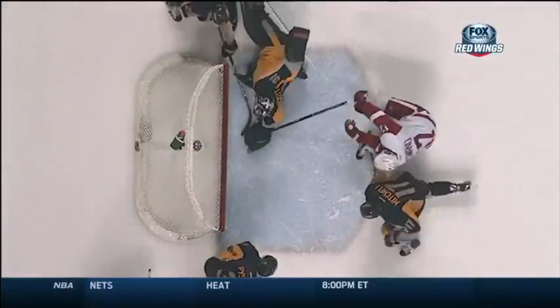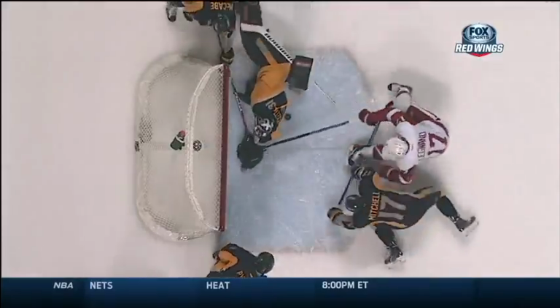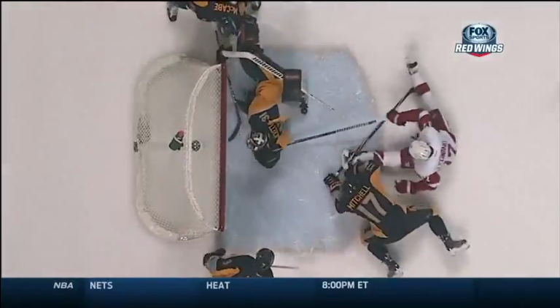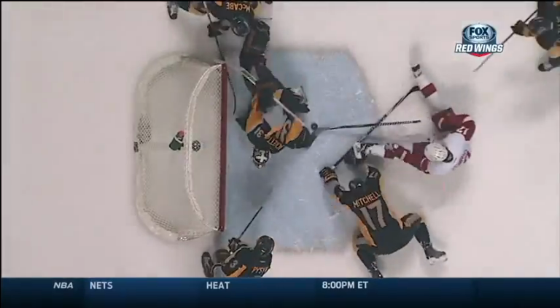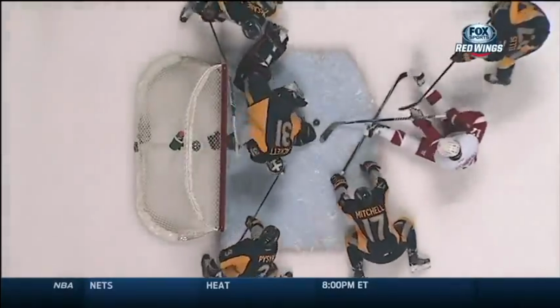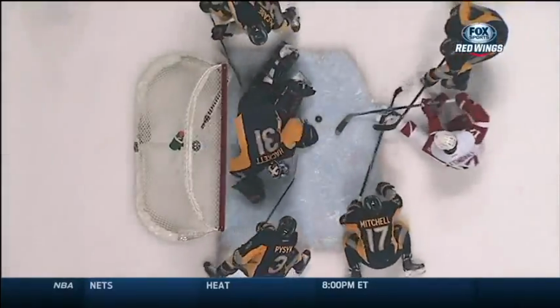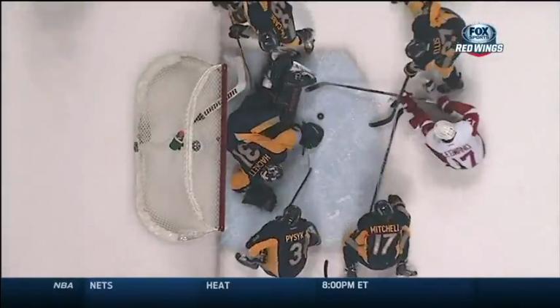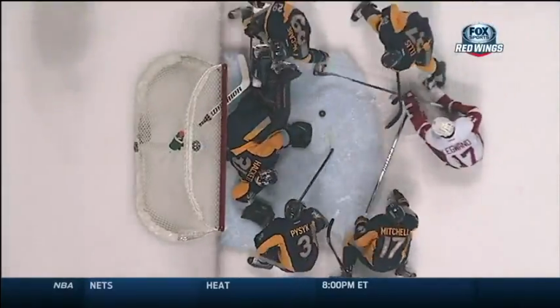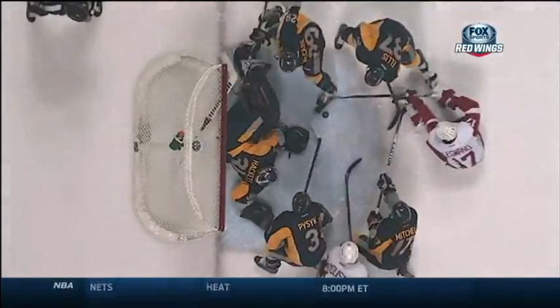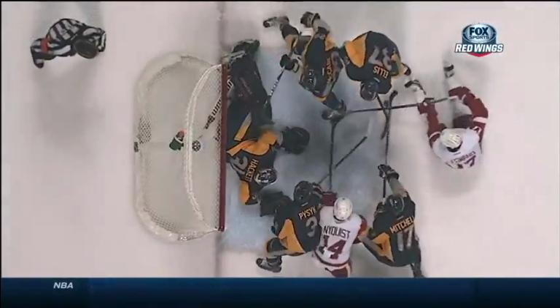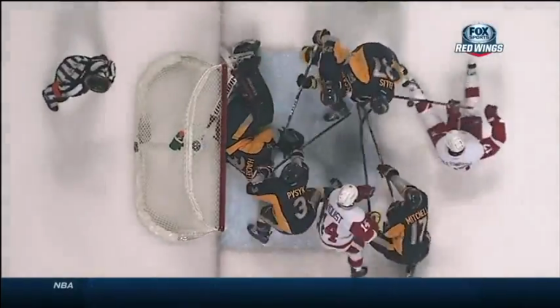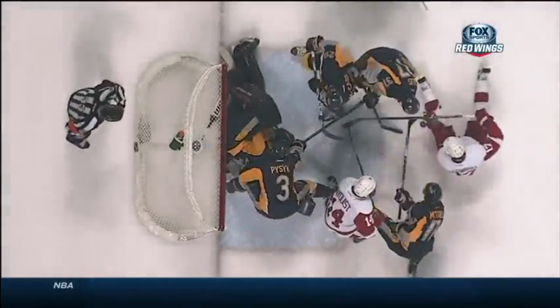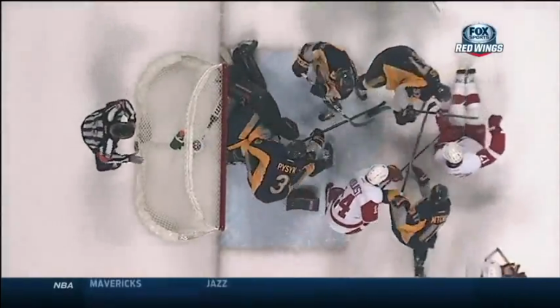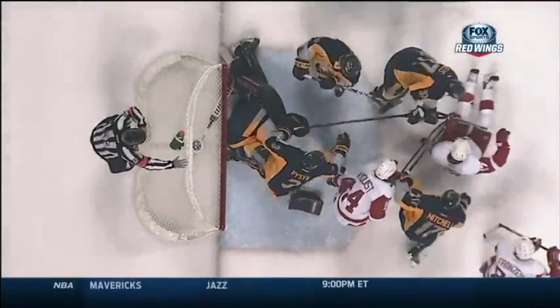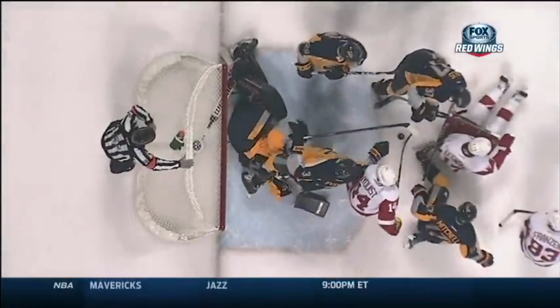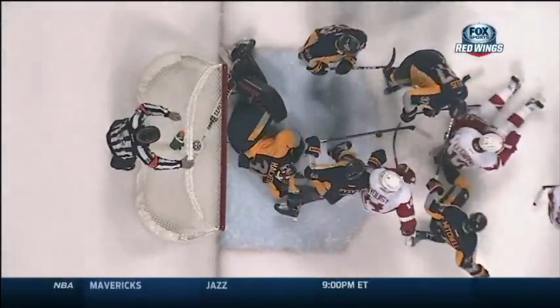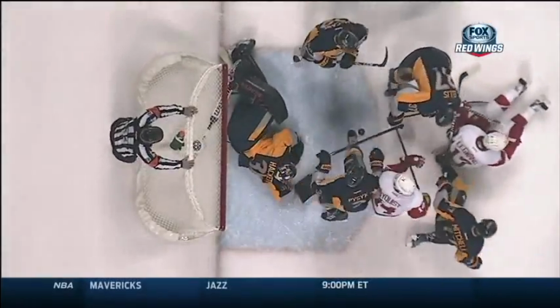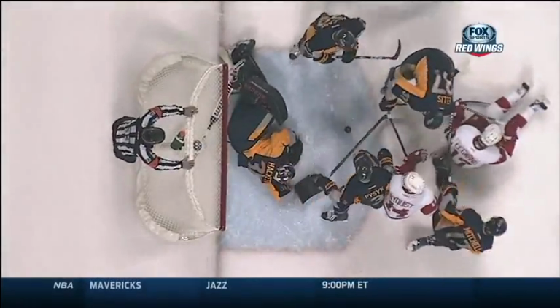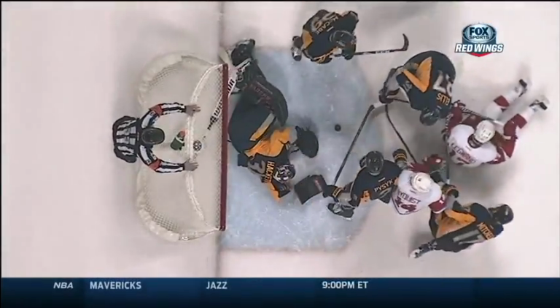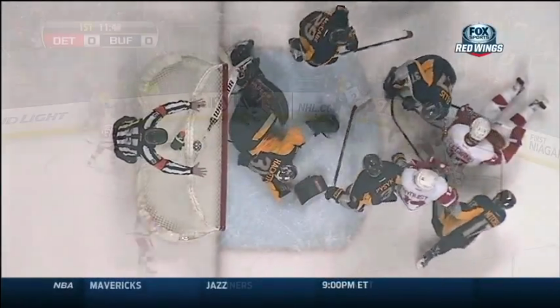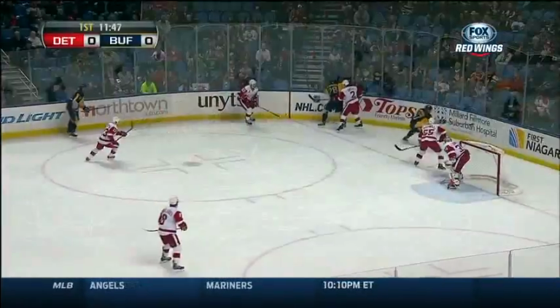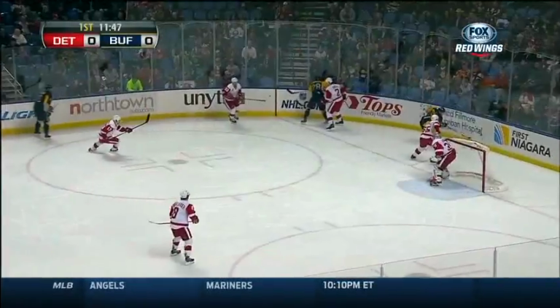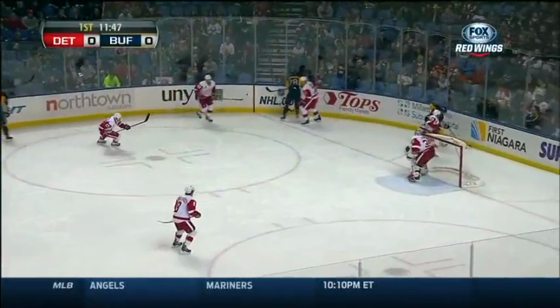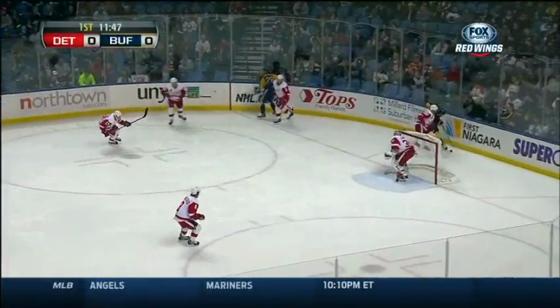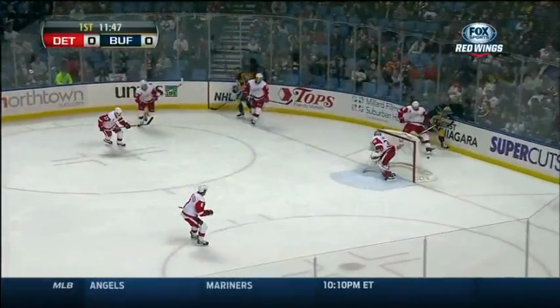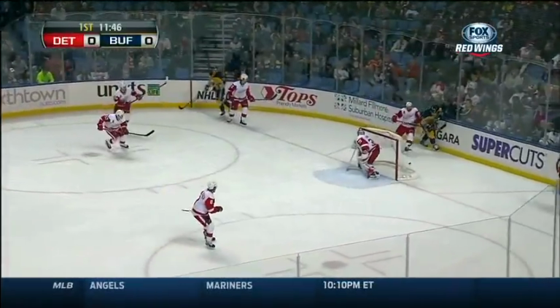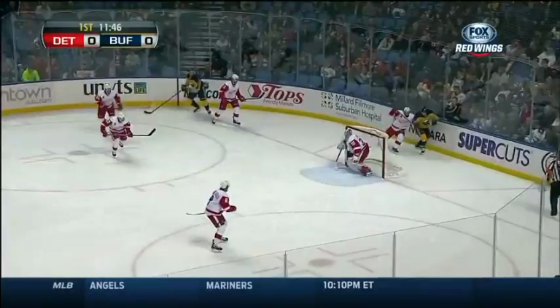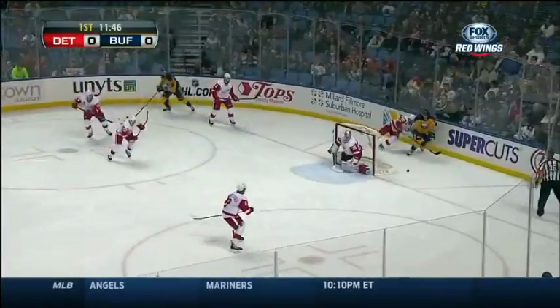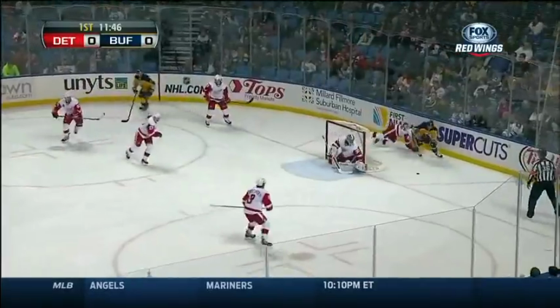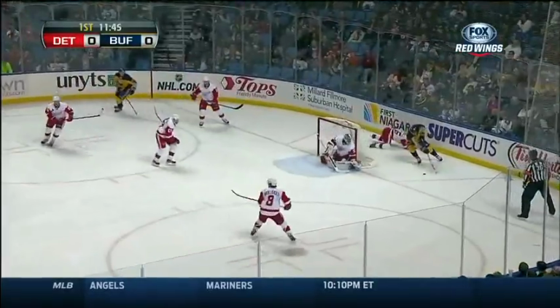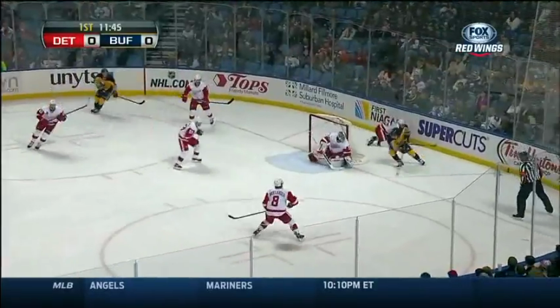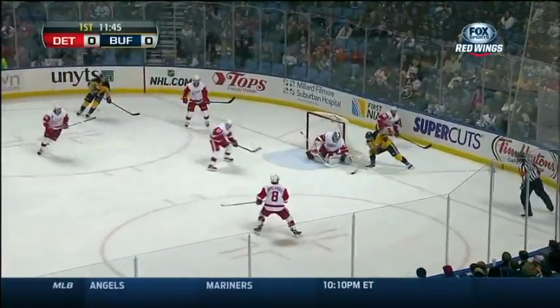Nyquist doesn't like the whistle, thinks it was too quick, and how that didn't go in, I'm not sure. They developed in Grand Rapids, and they've done a great job.